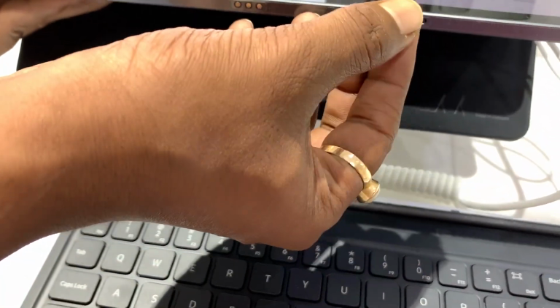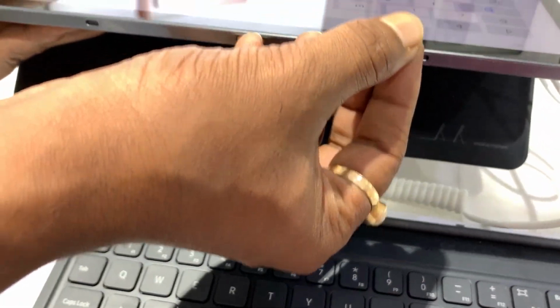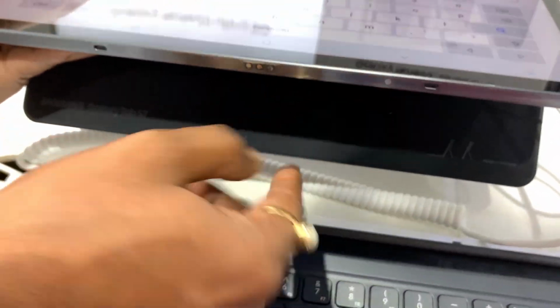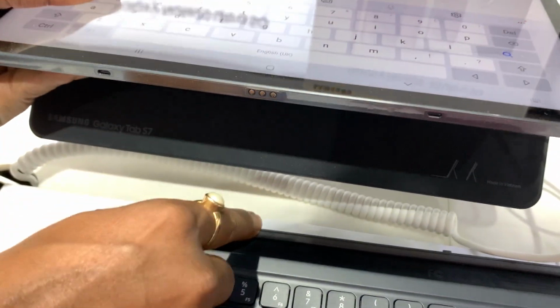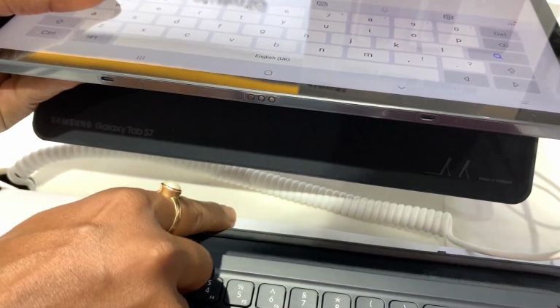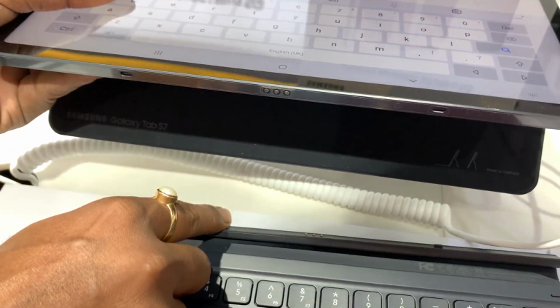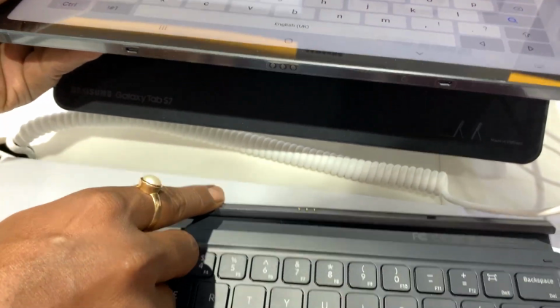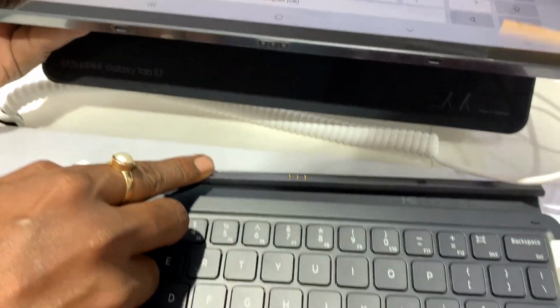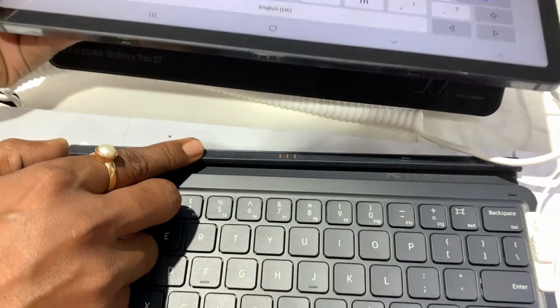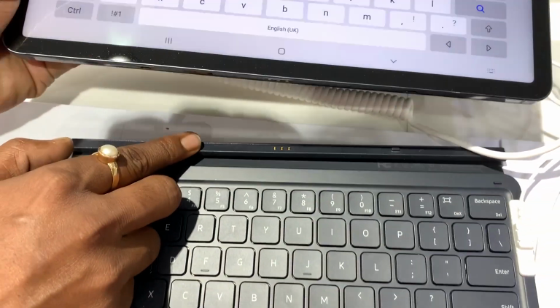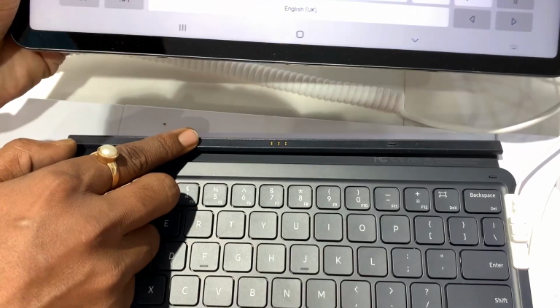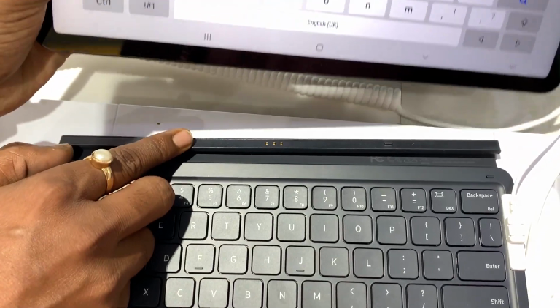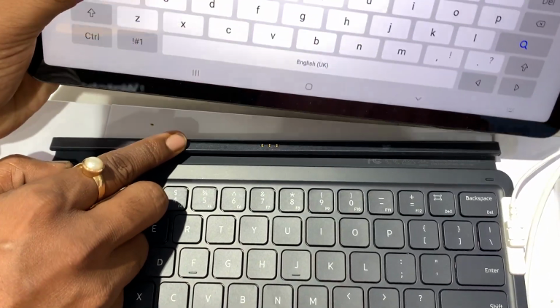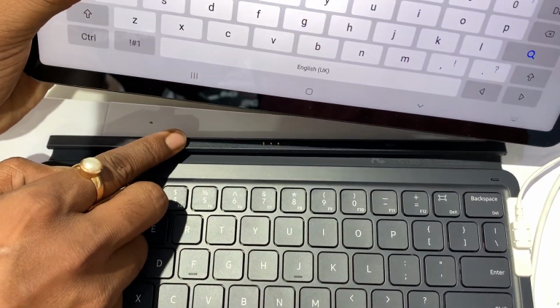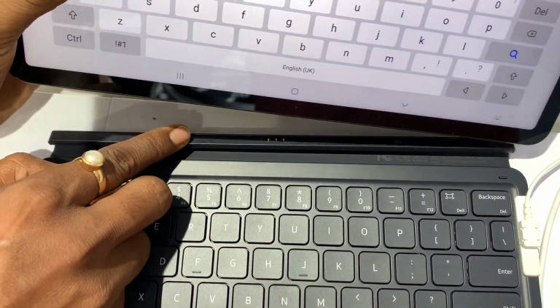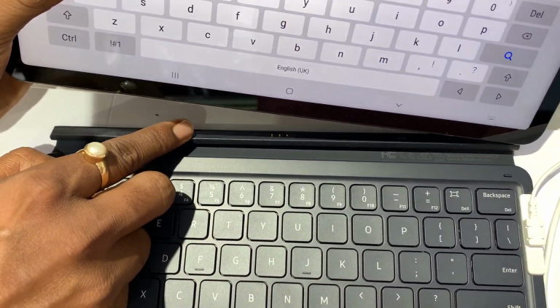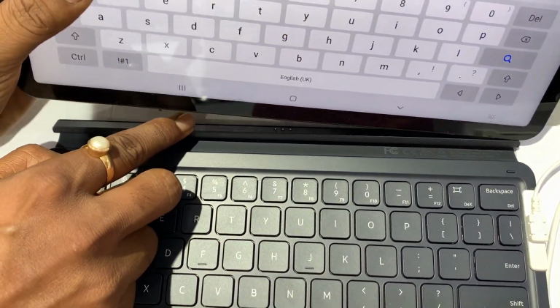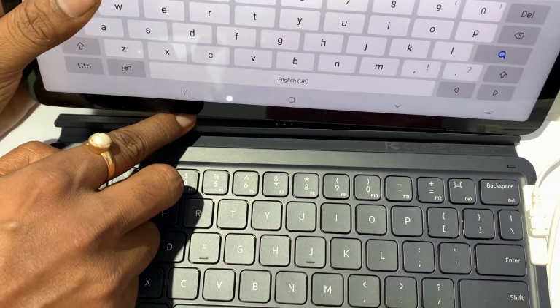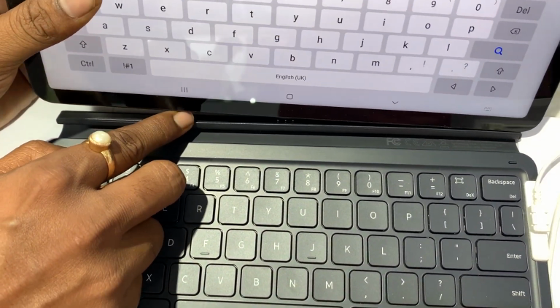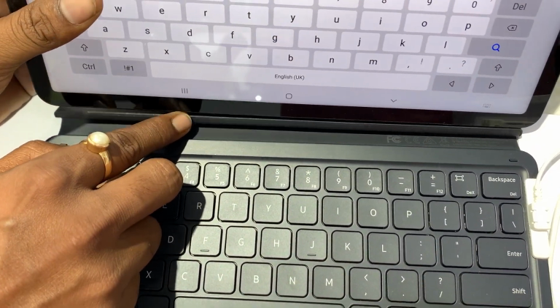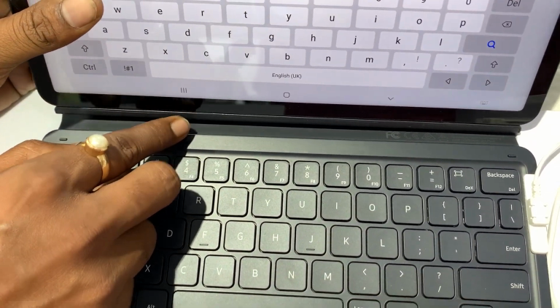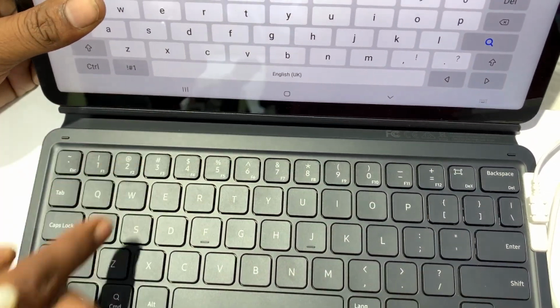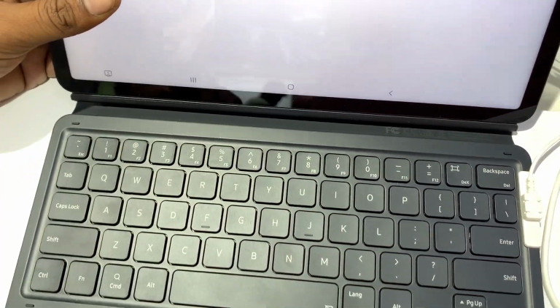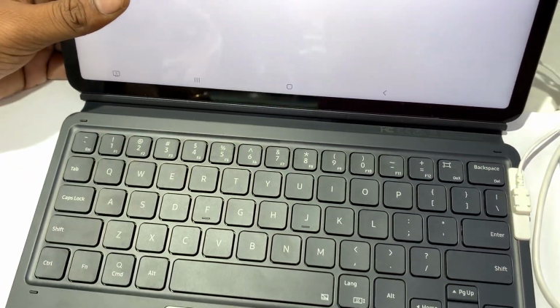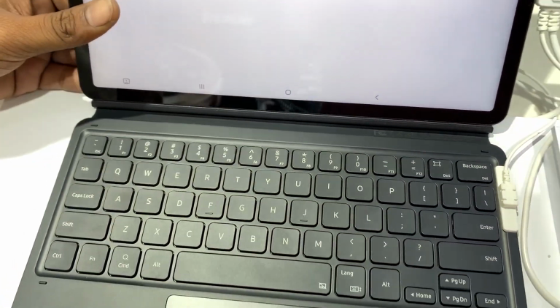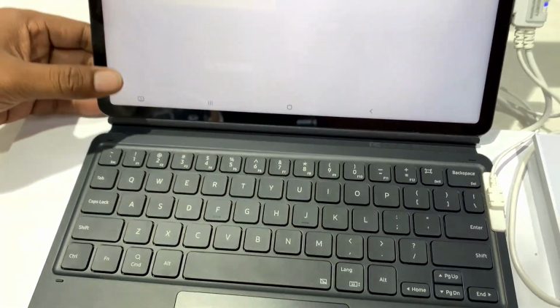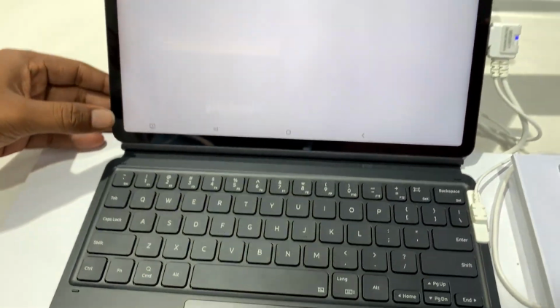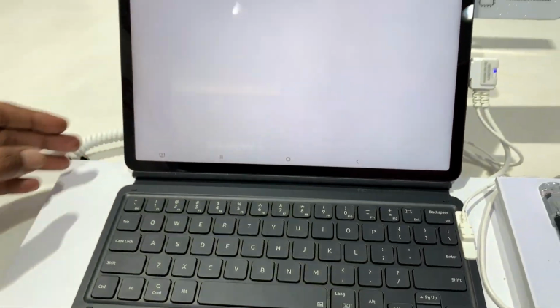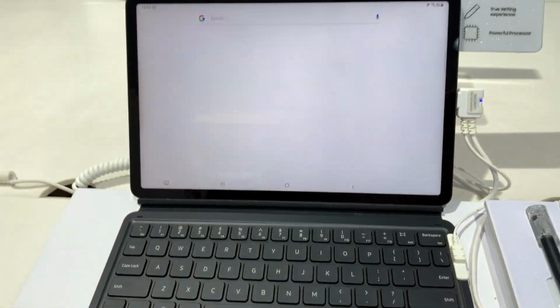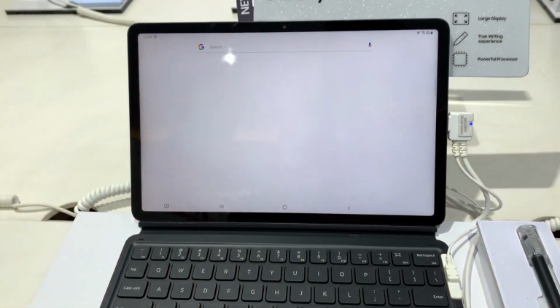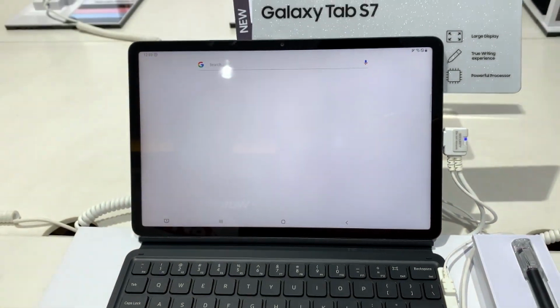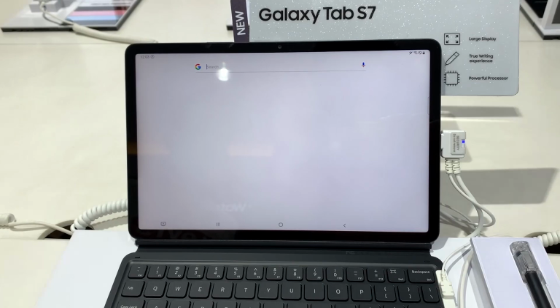Detaching the tab is as easy as that. There are connectors at the bottom with two very strong magnetic connectors, and it smoothly snaps into the keyboard just like that.